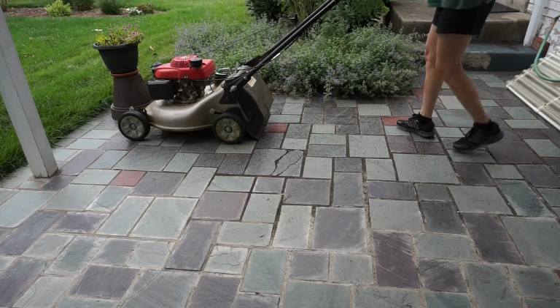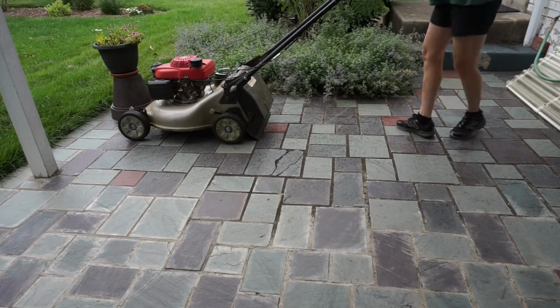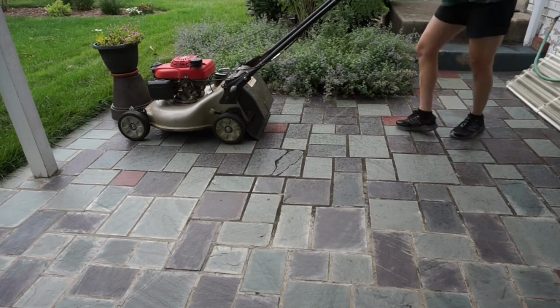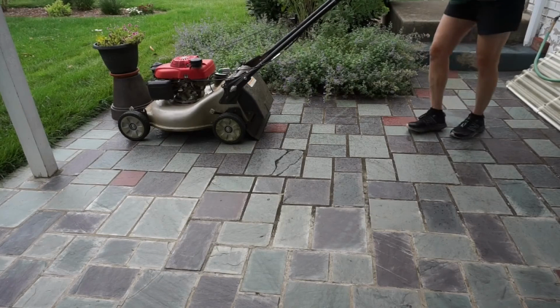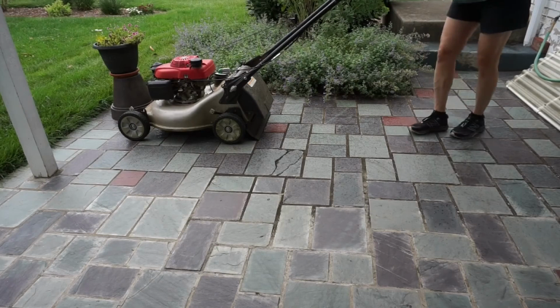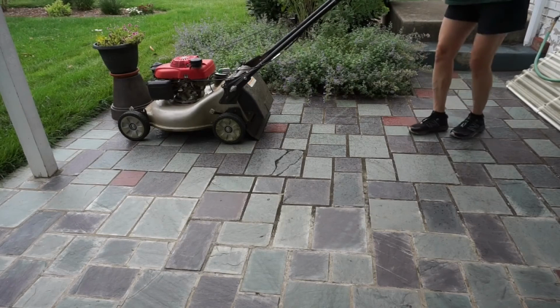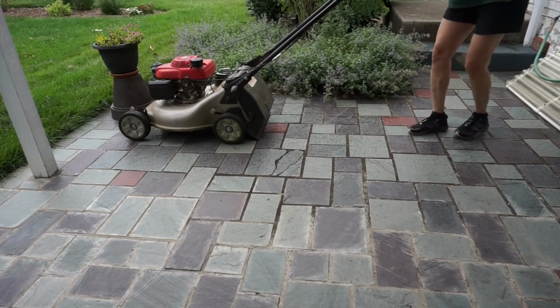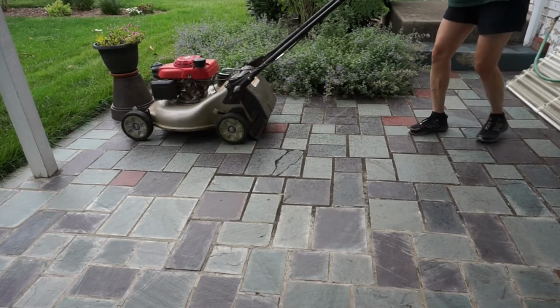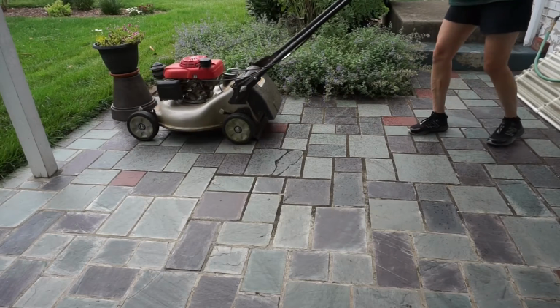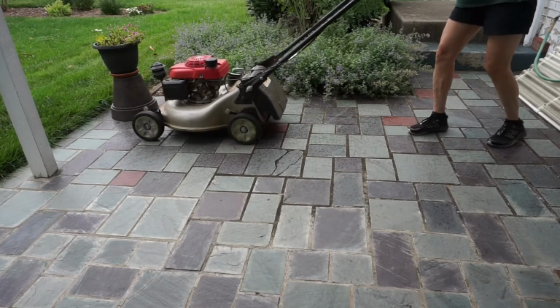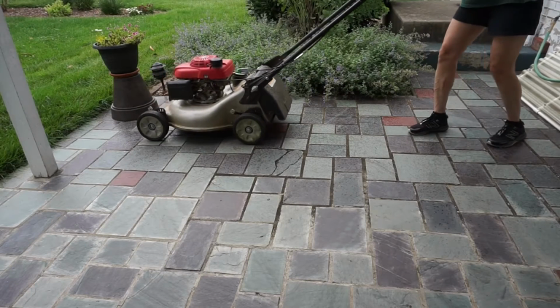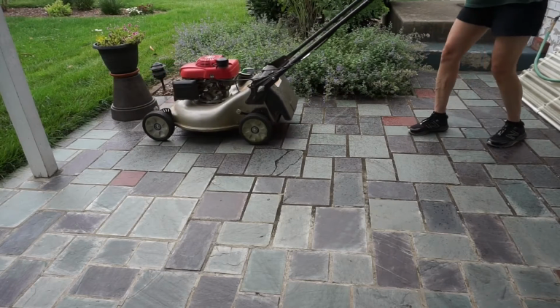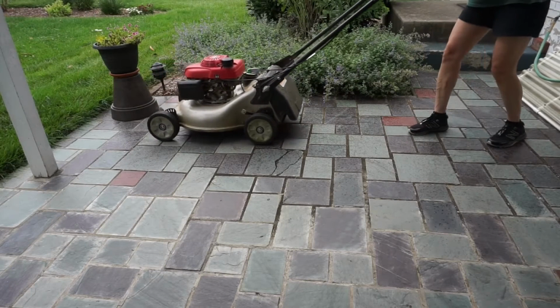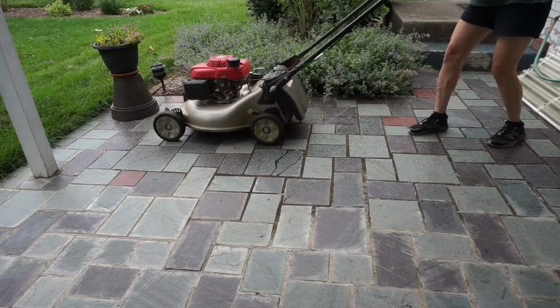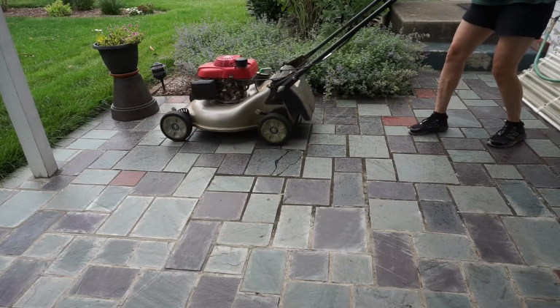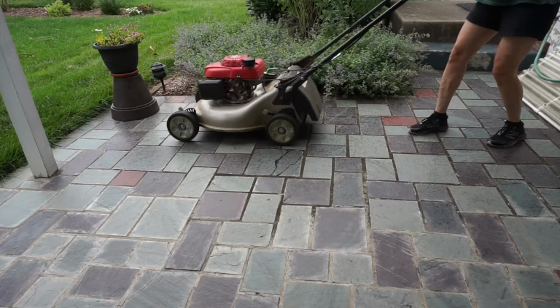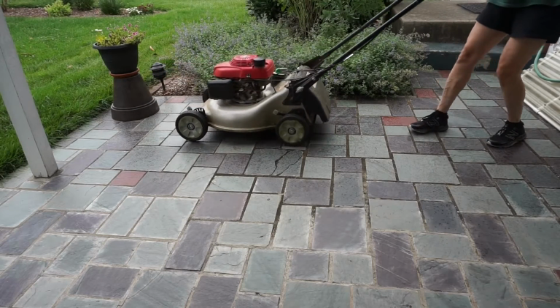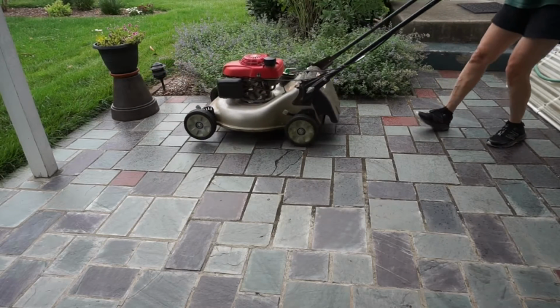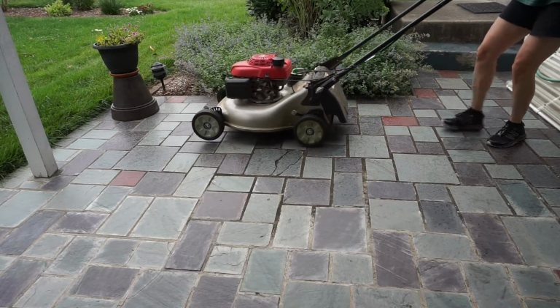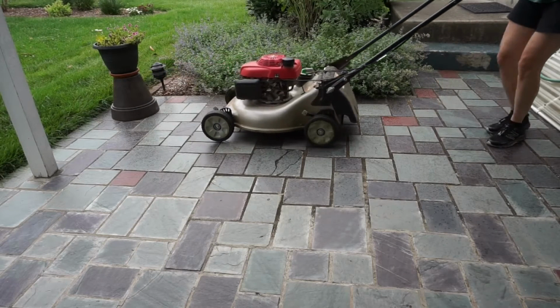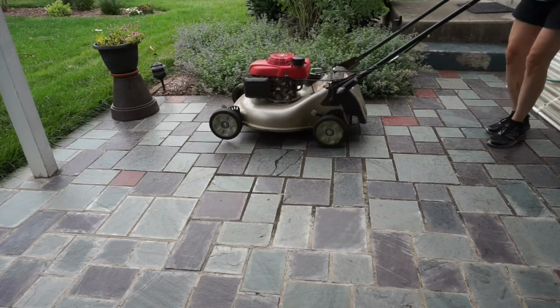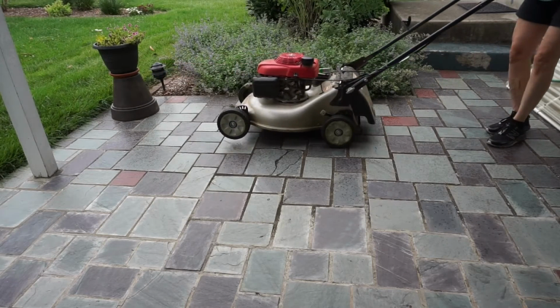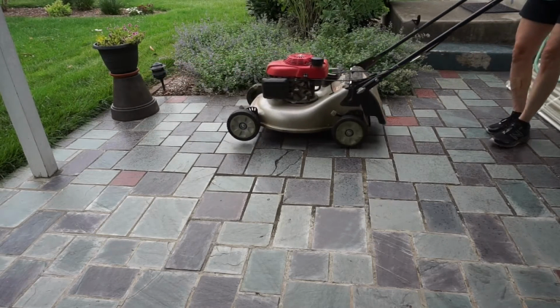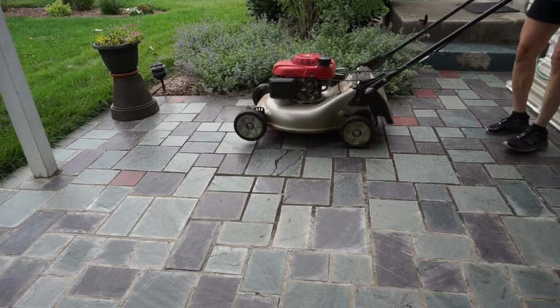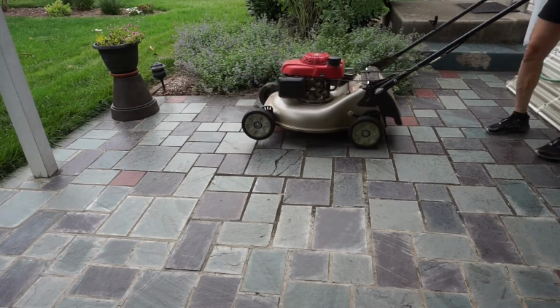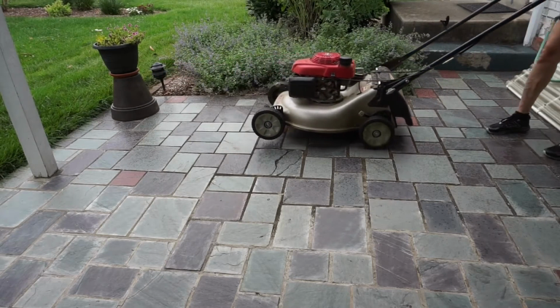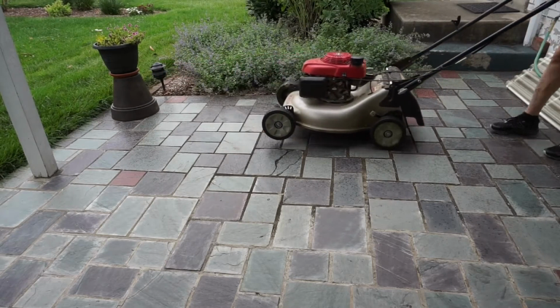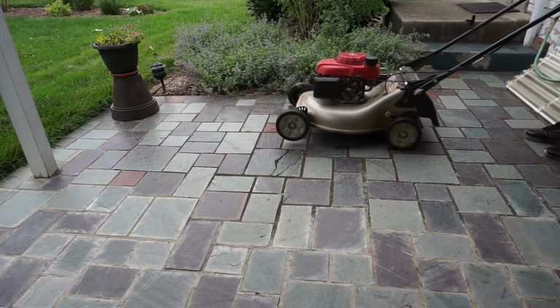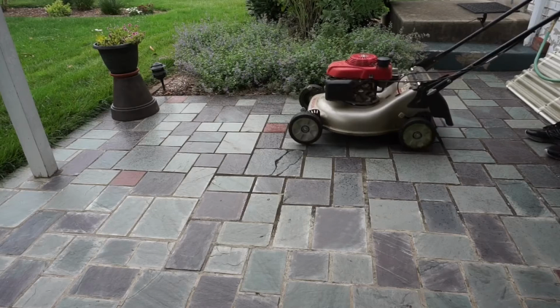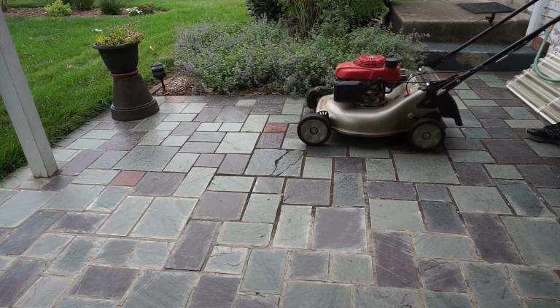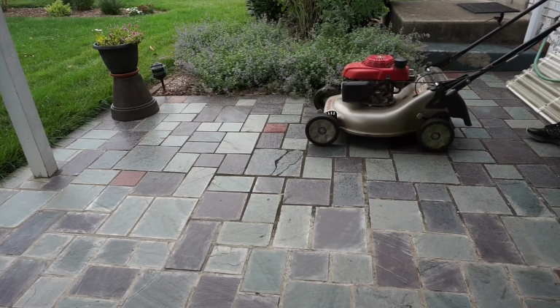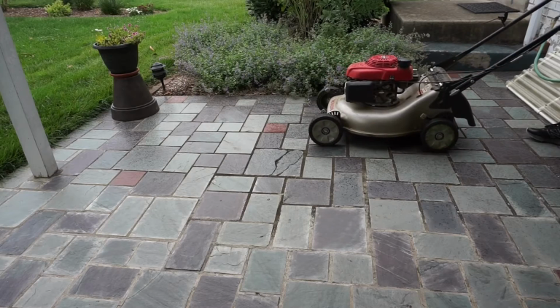If a Honda self-propelled mower is difficult to pull backwards, here's a quick fix.